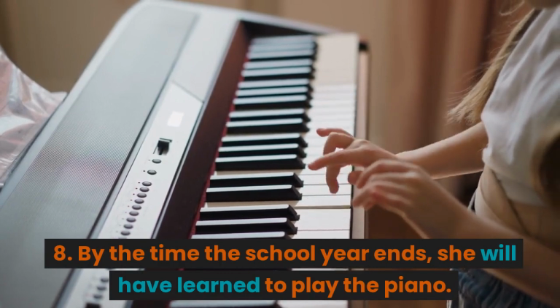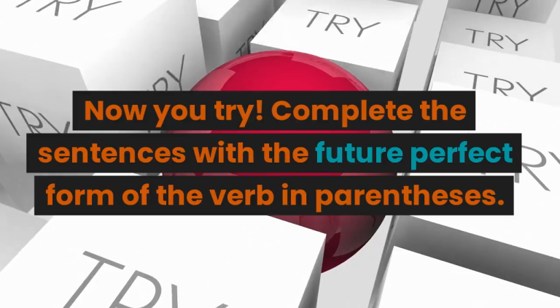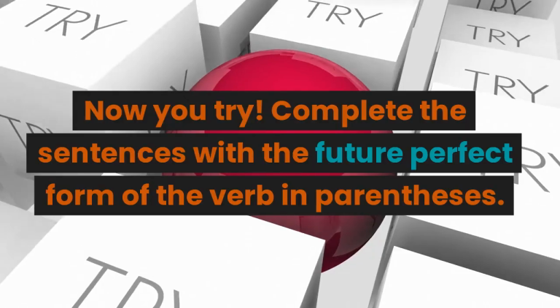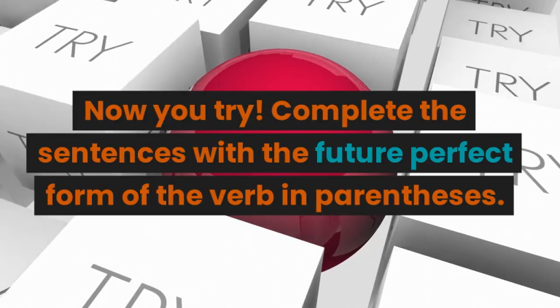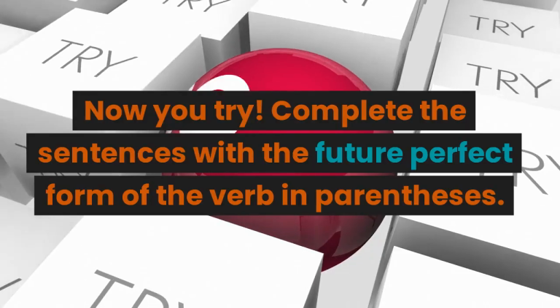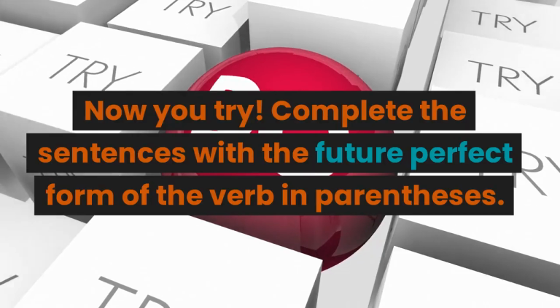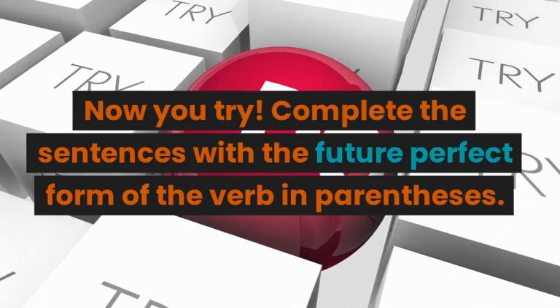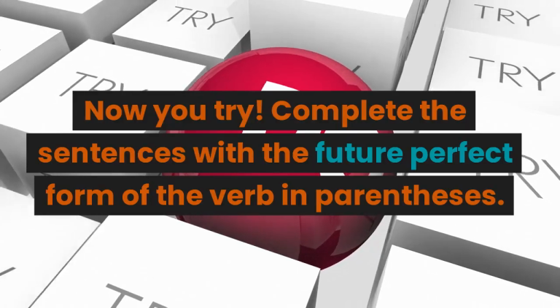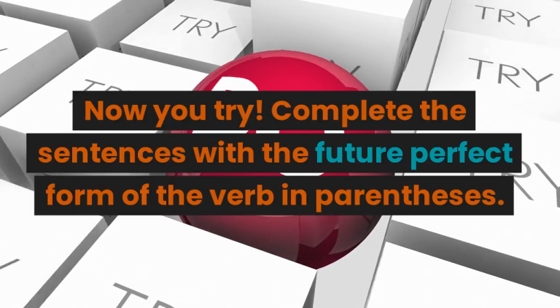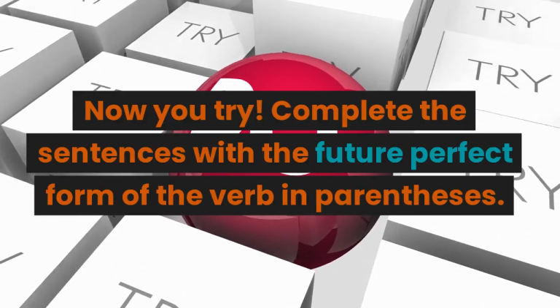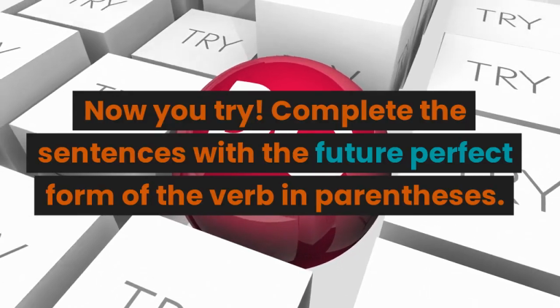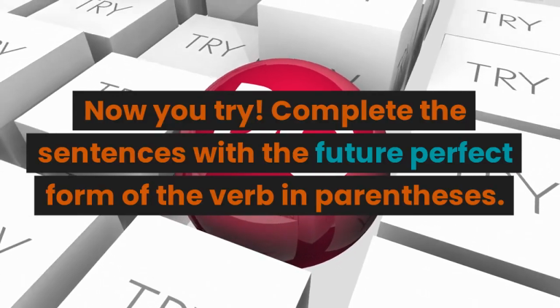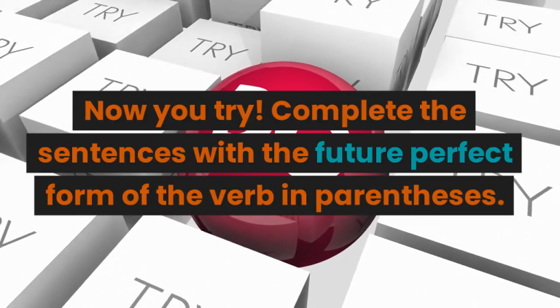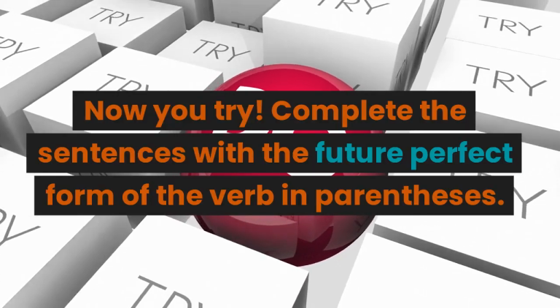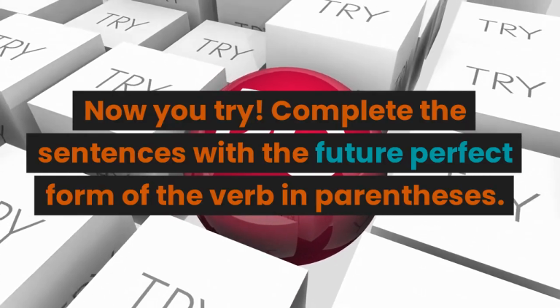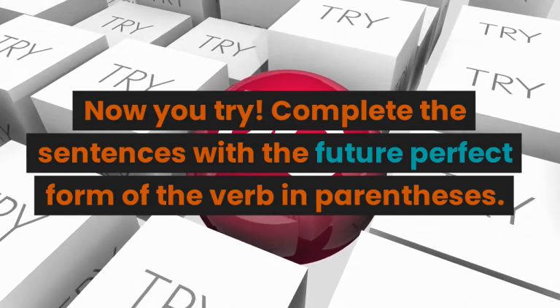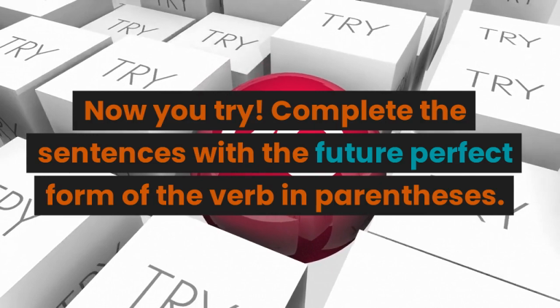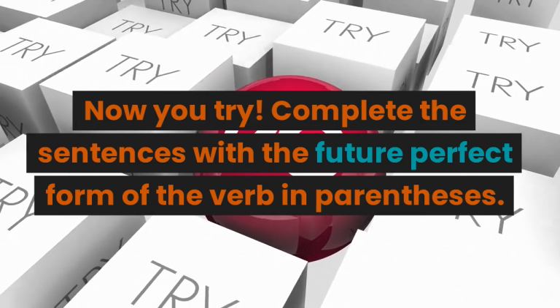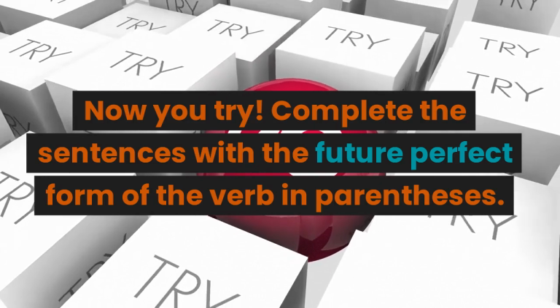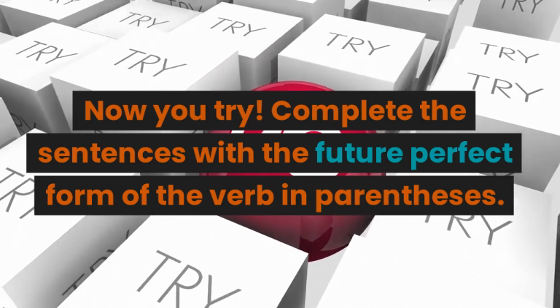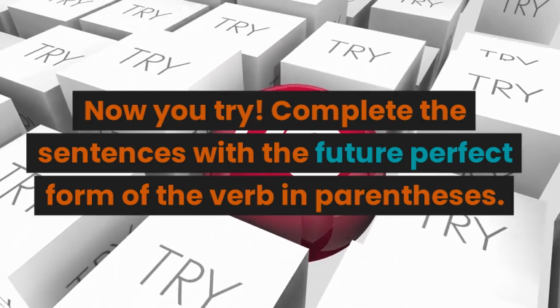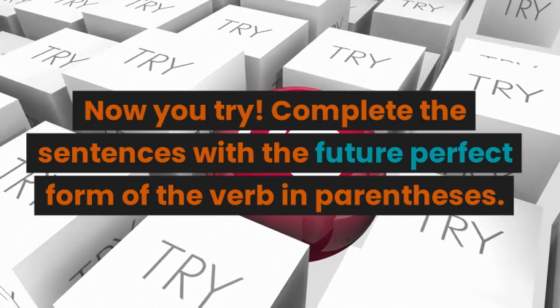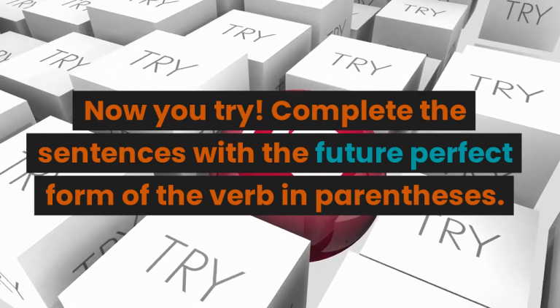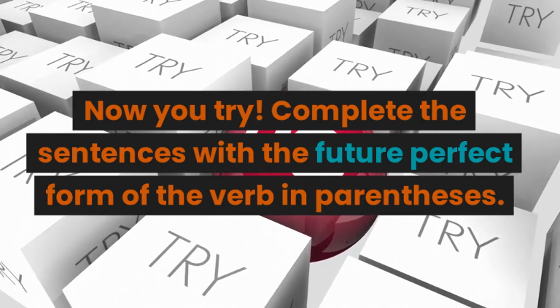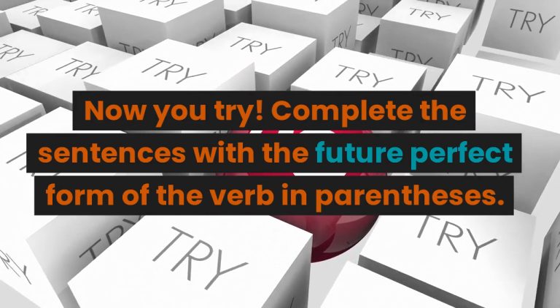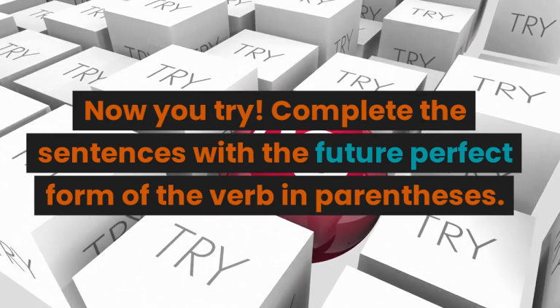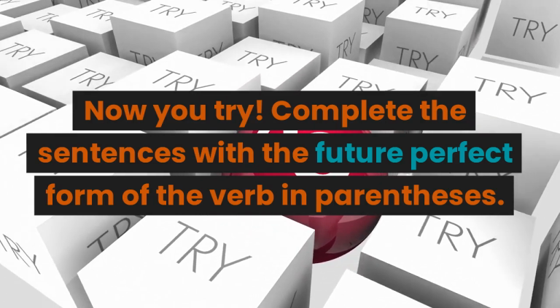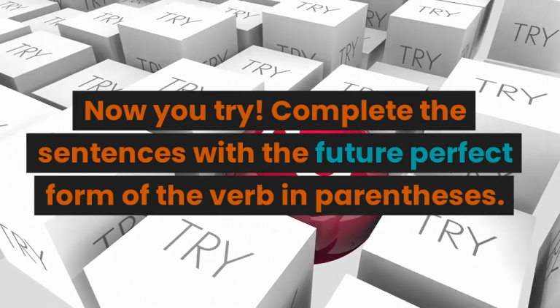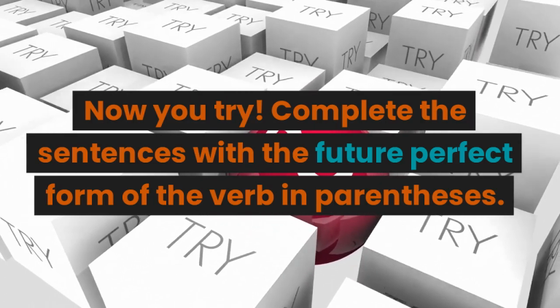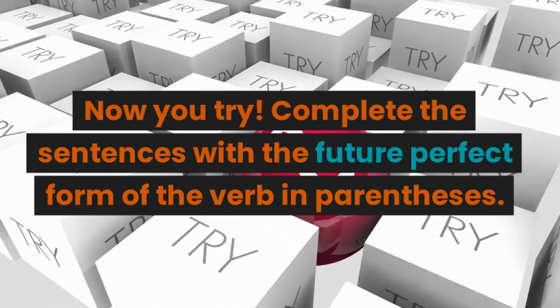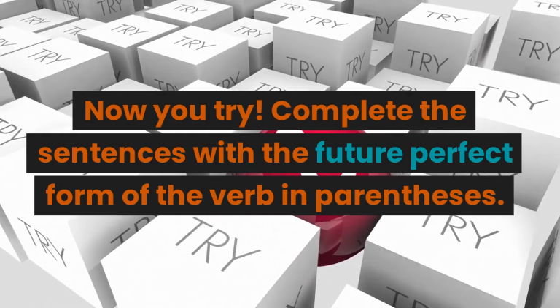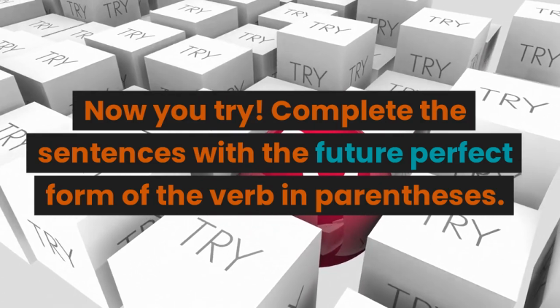Now you try. Complete the sentences with the future perfect form of the verb in parentheses.